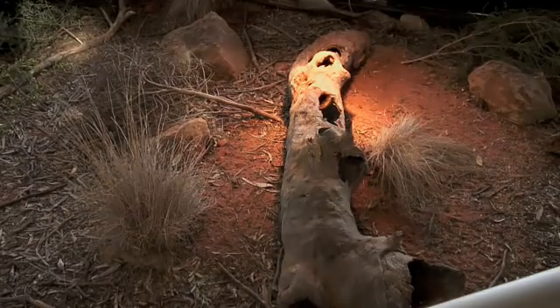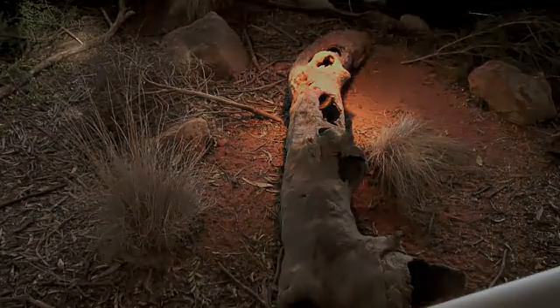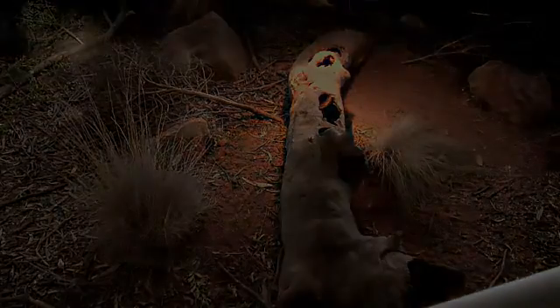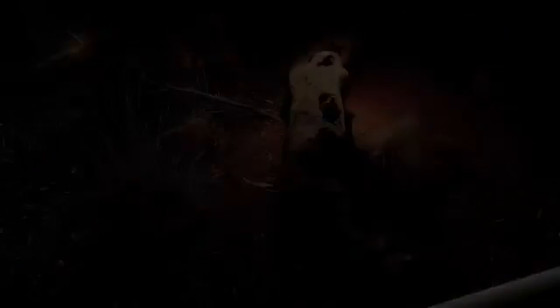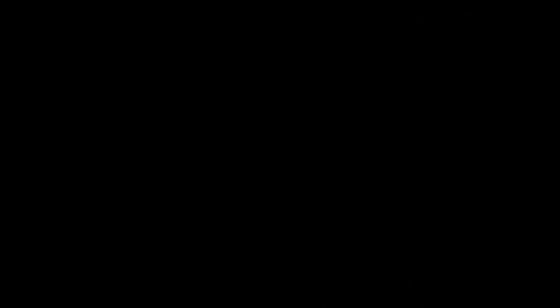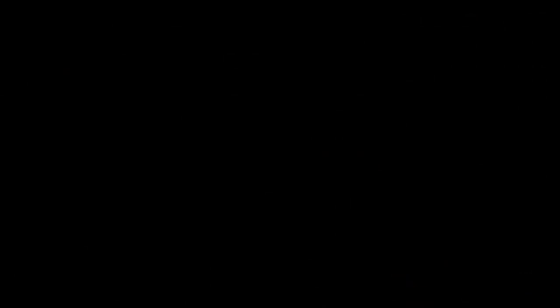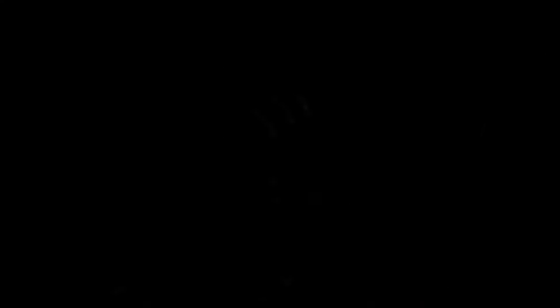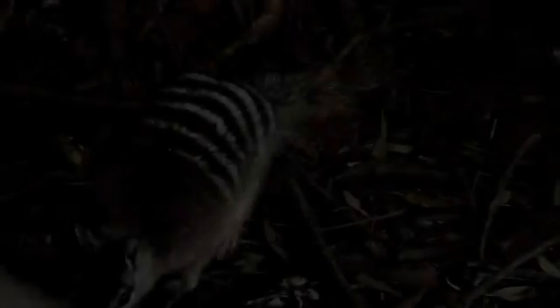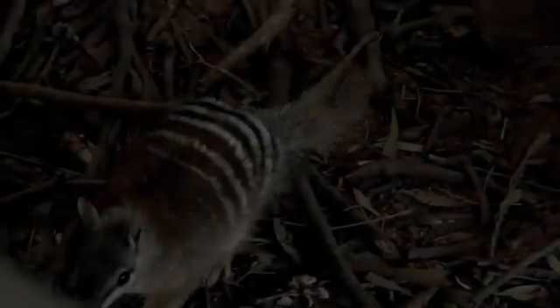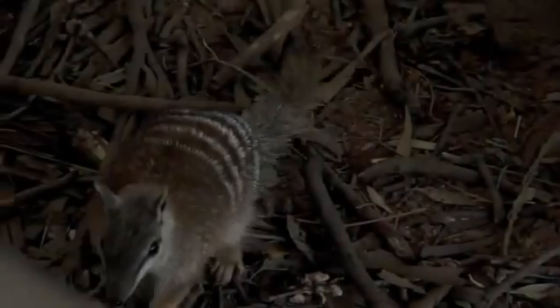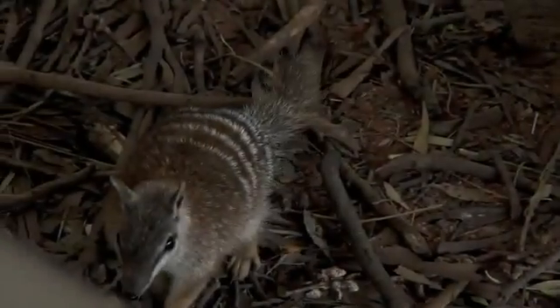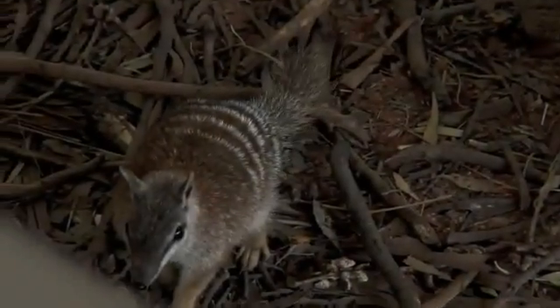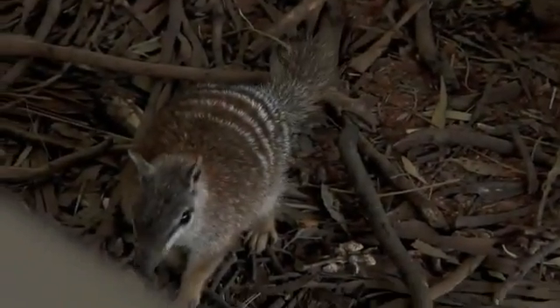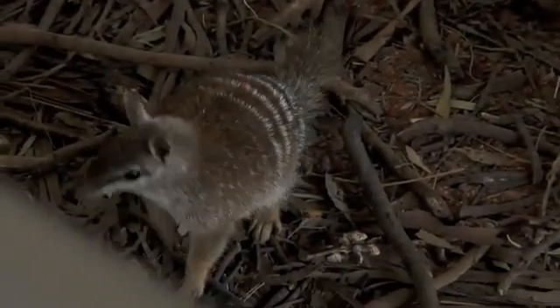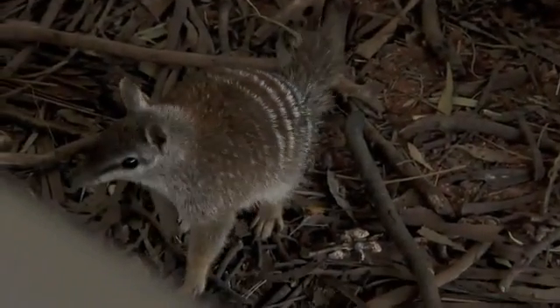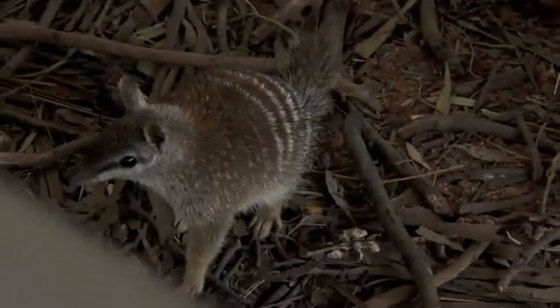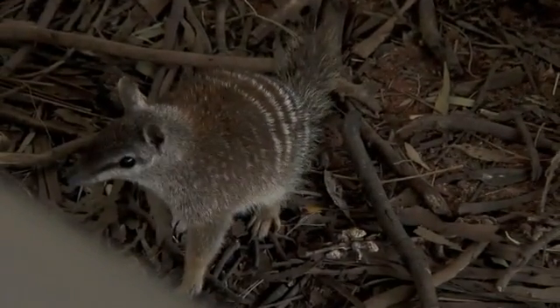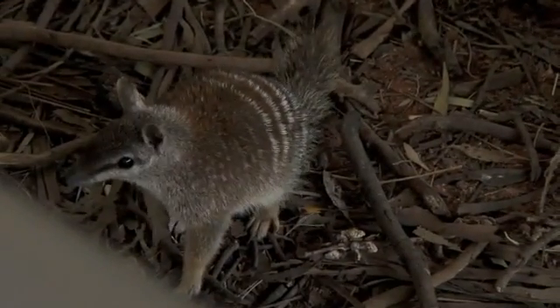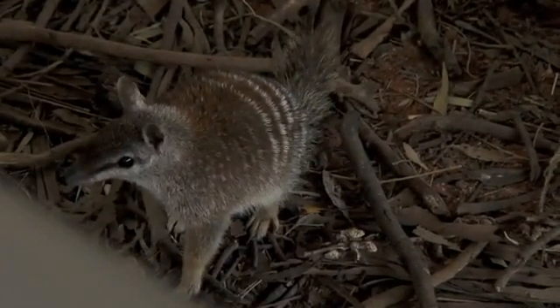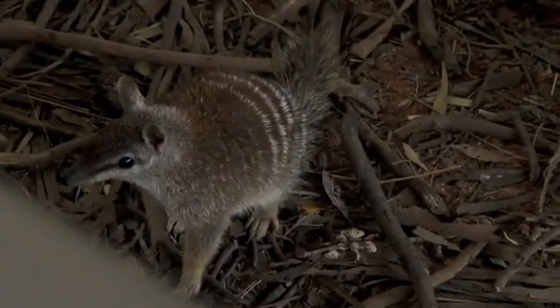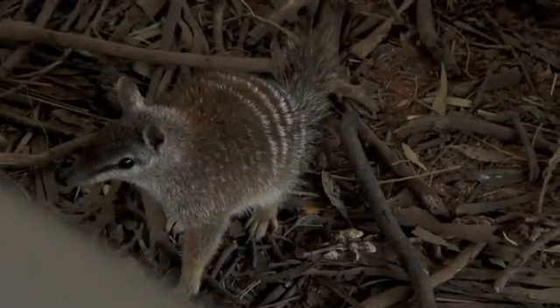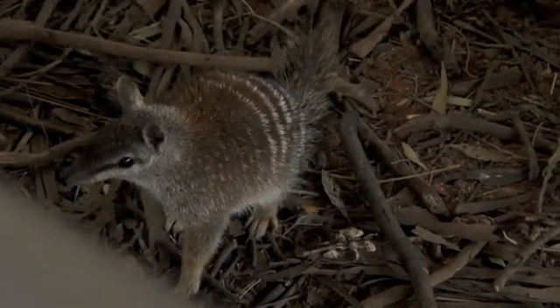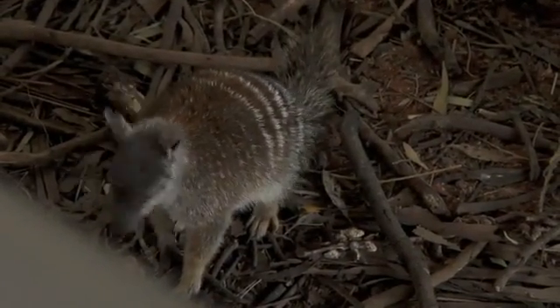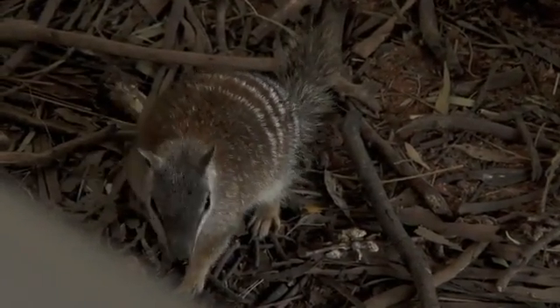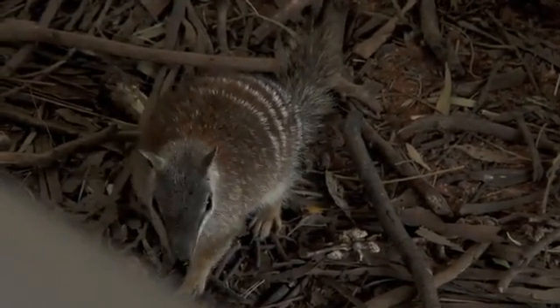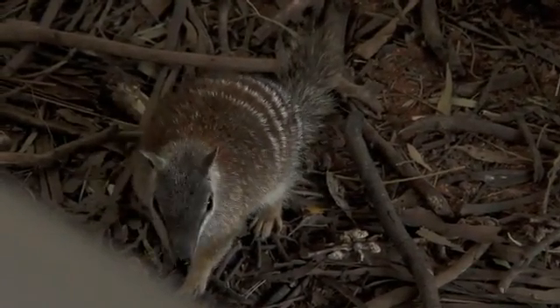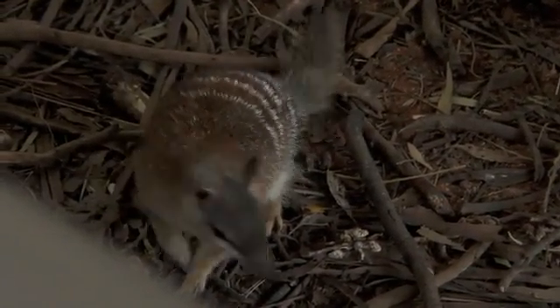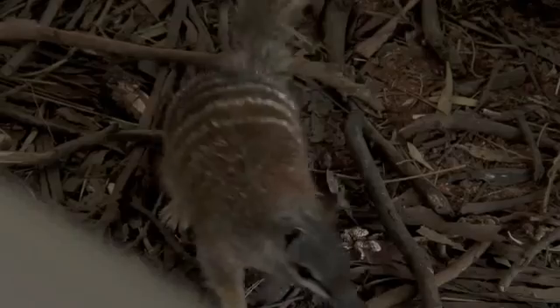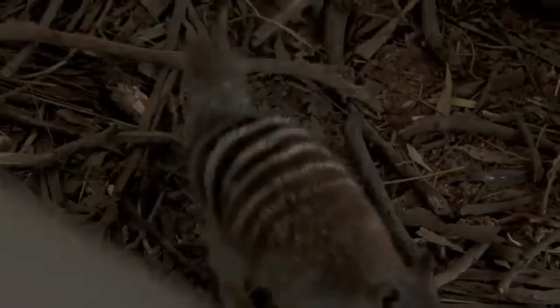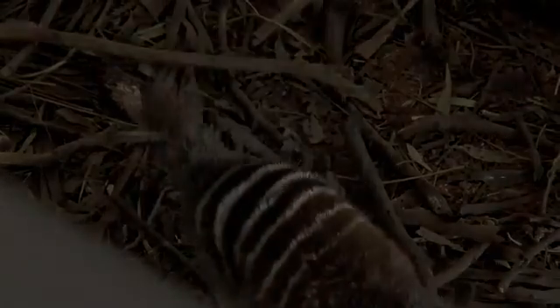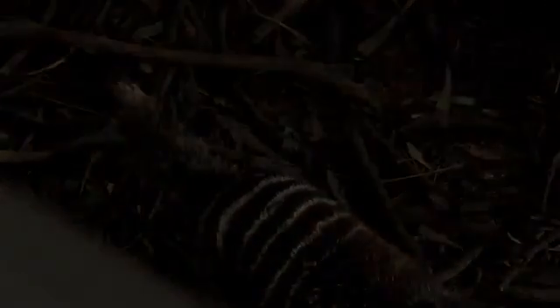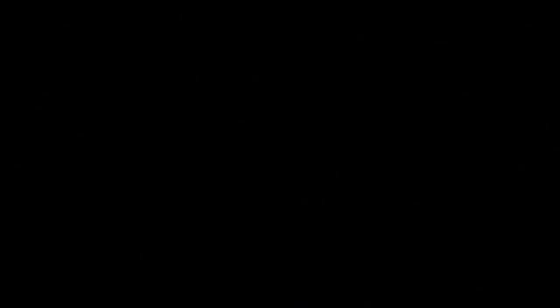The females are extremely happy to come out and interact with us while we're in the exhibit.